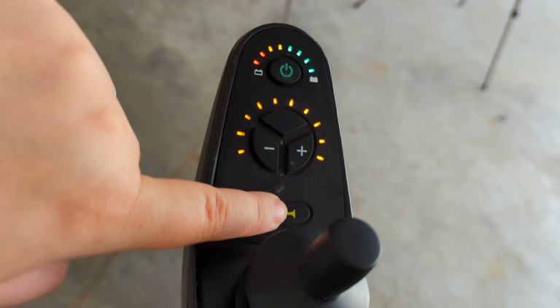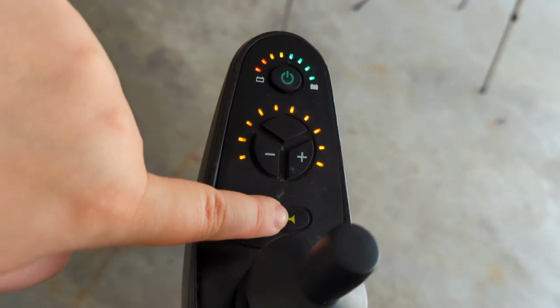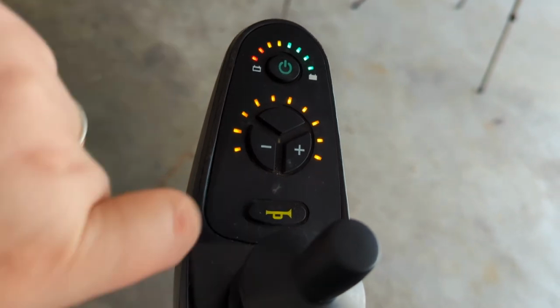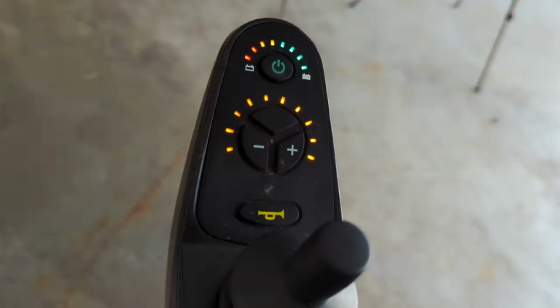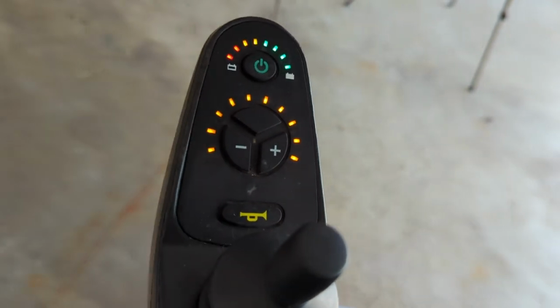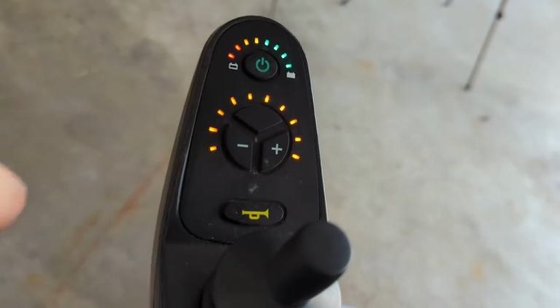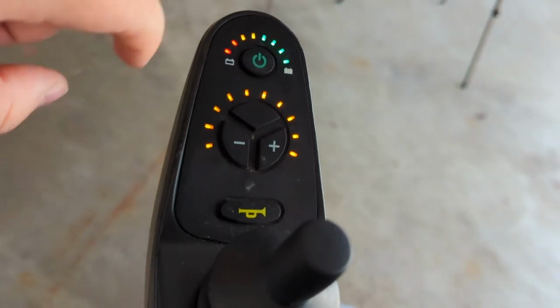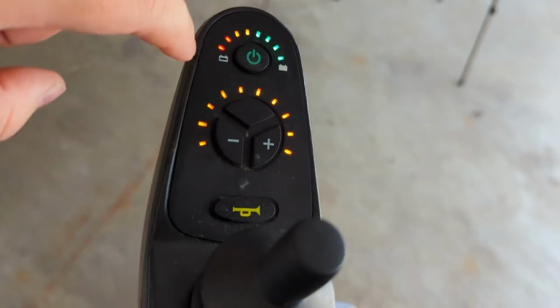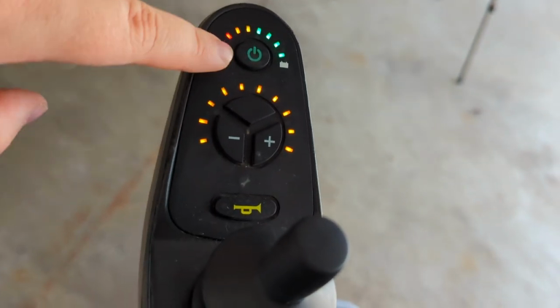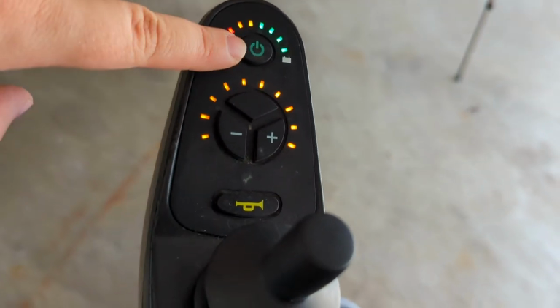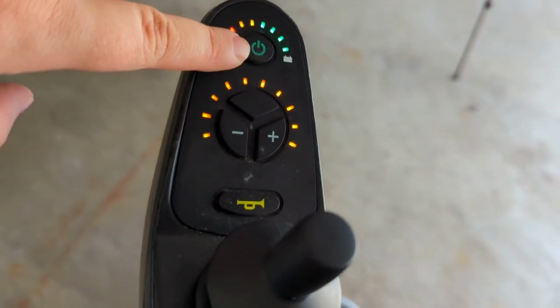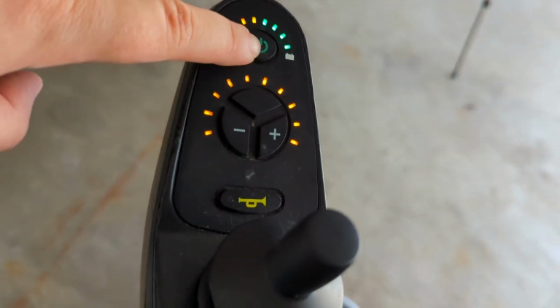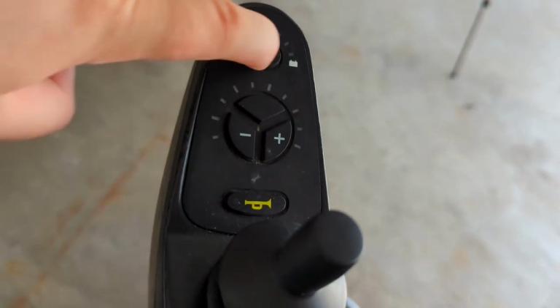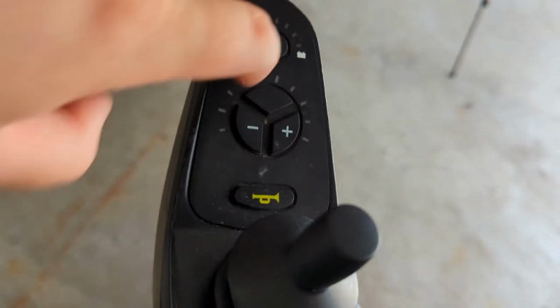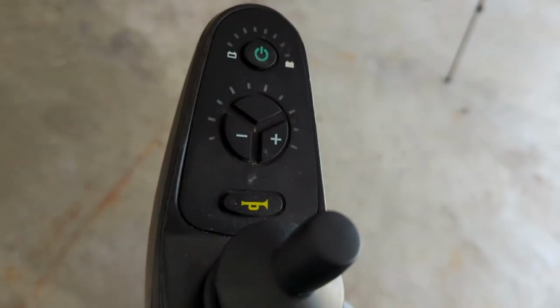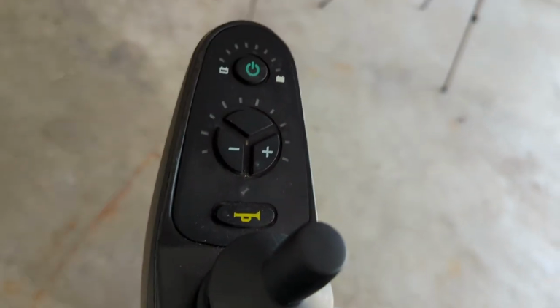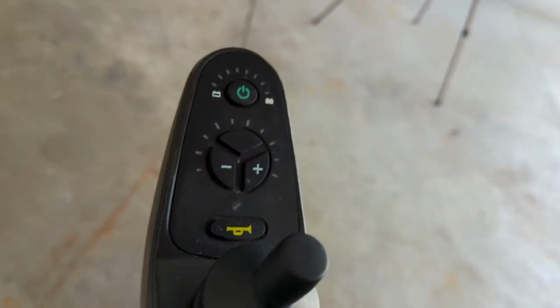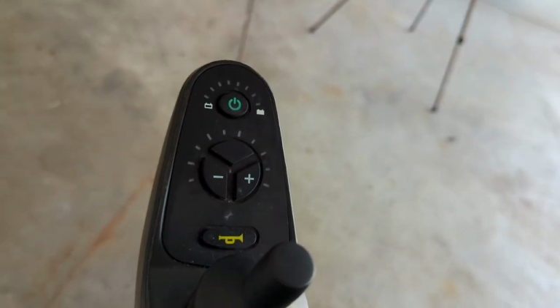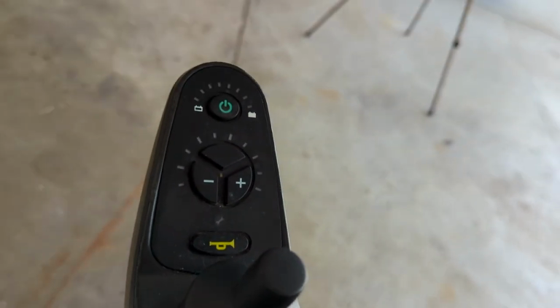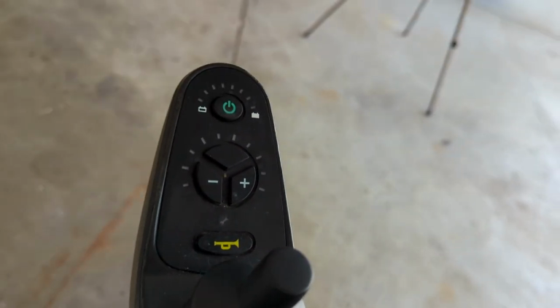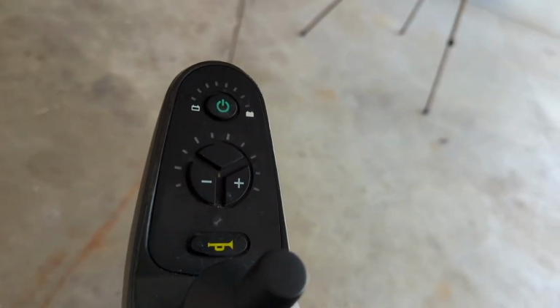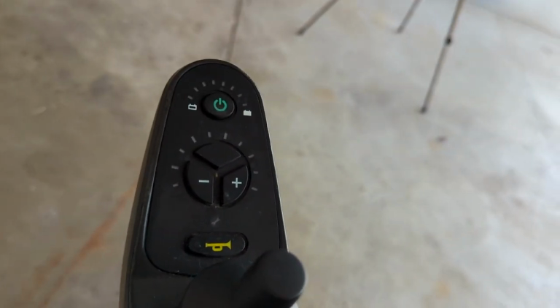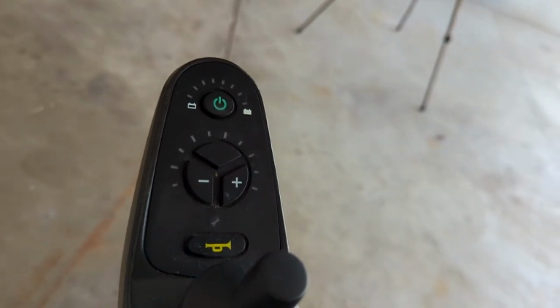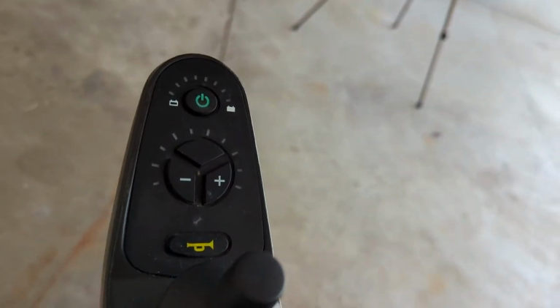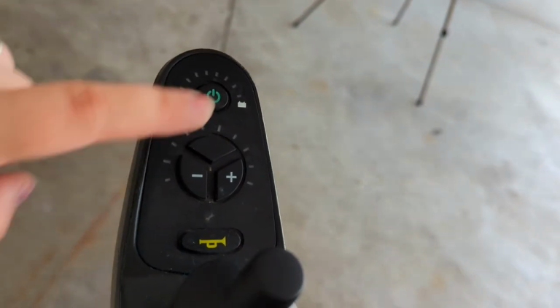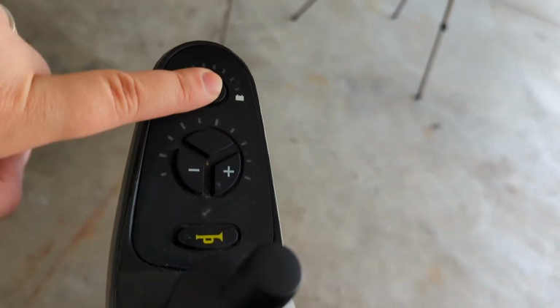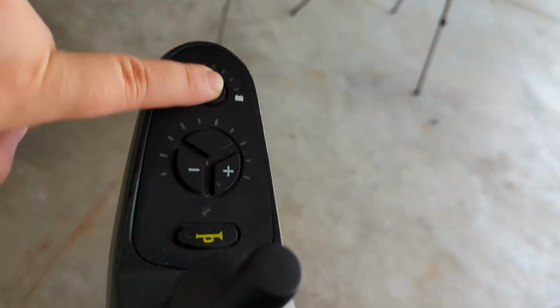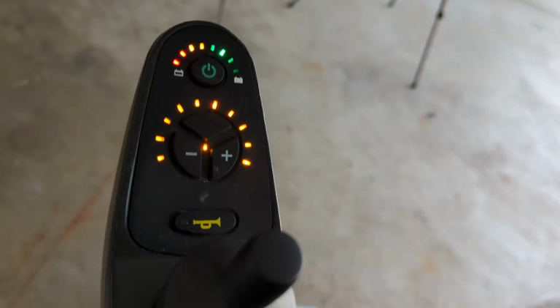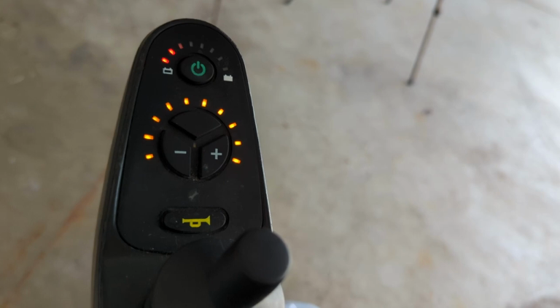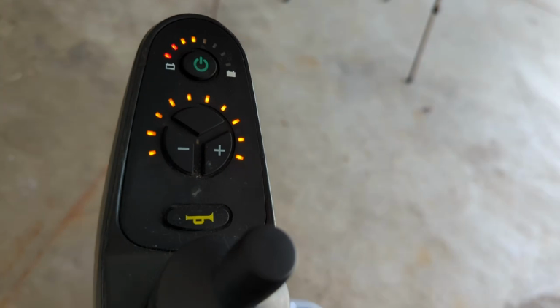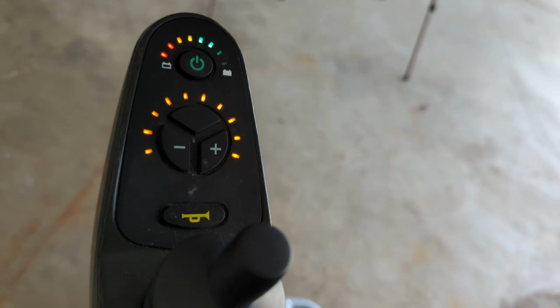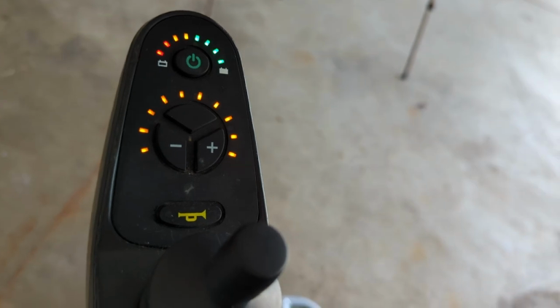Pretty pathetic, honestly. And then this power button — now it's off. And now it's back on again.